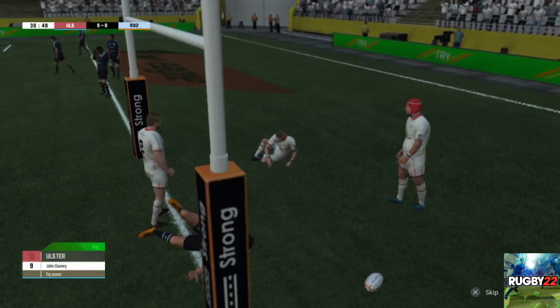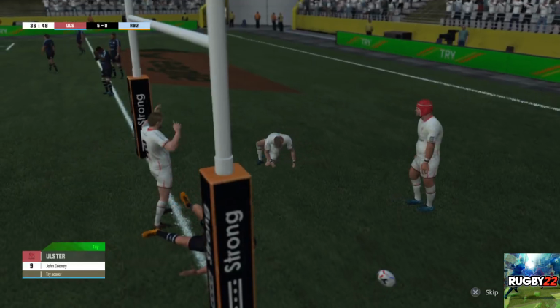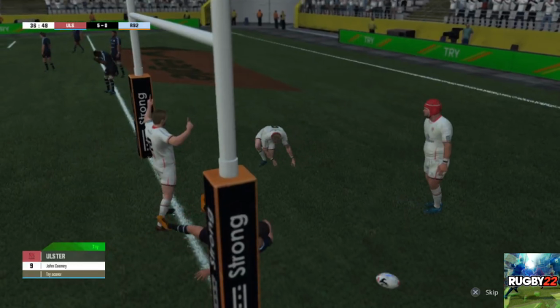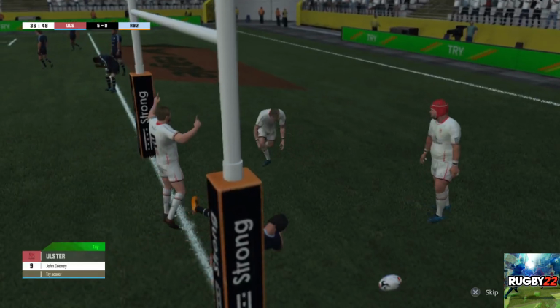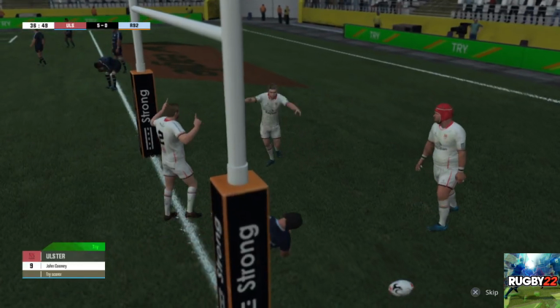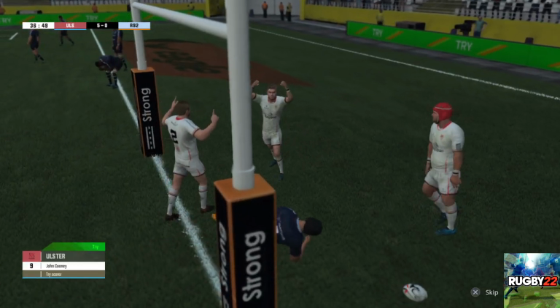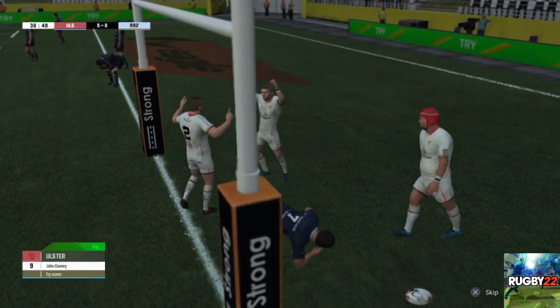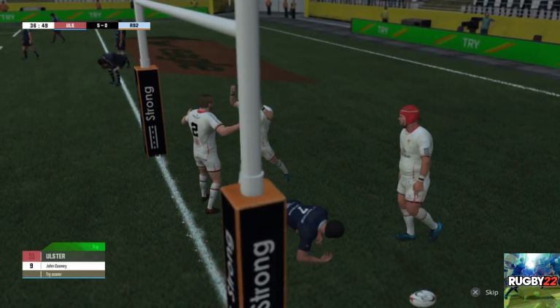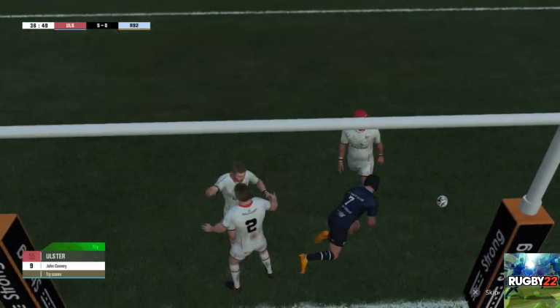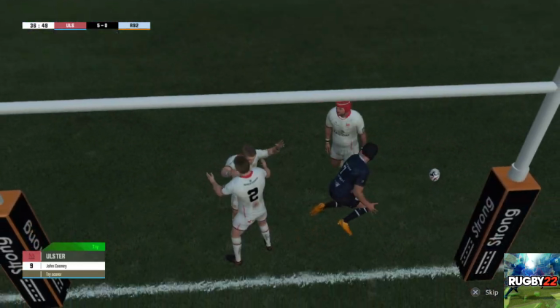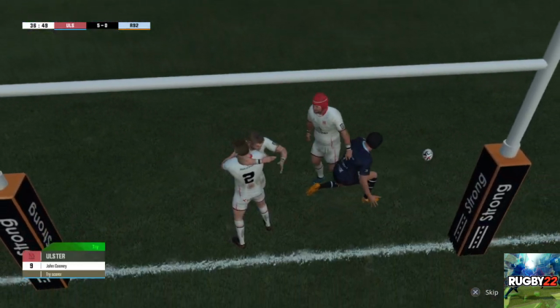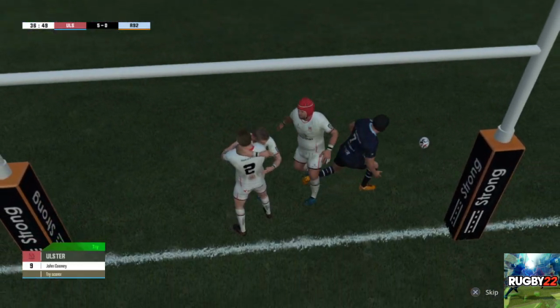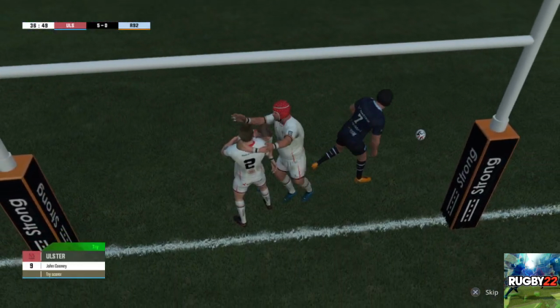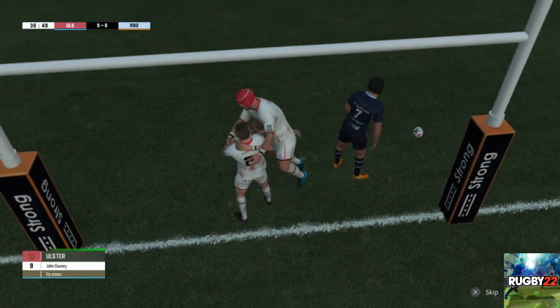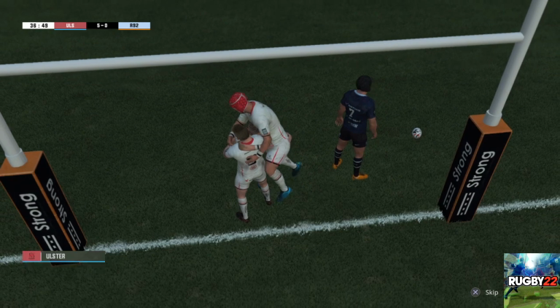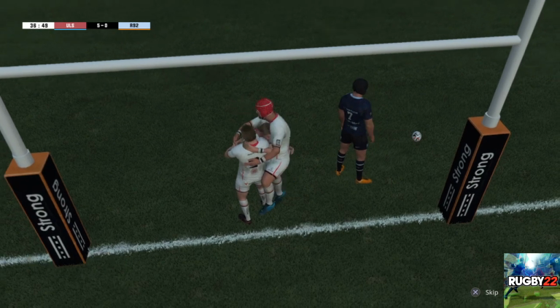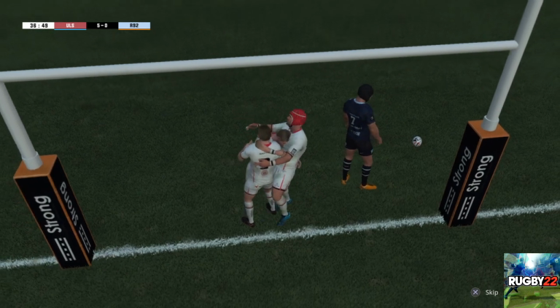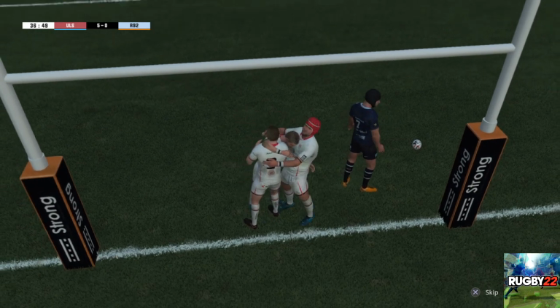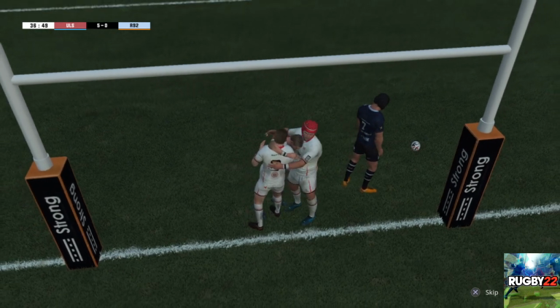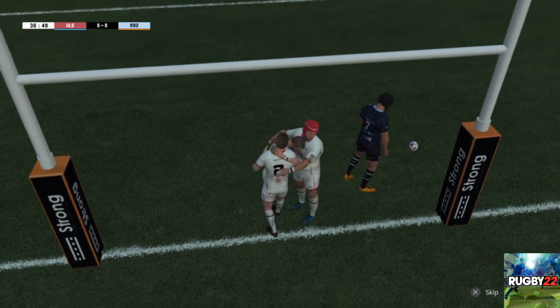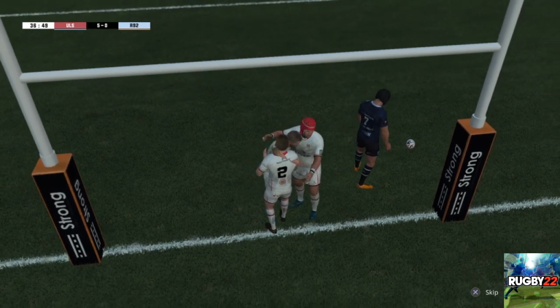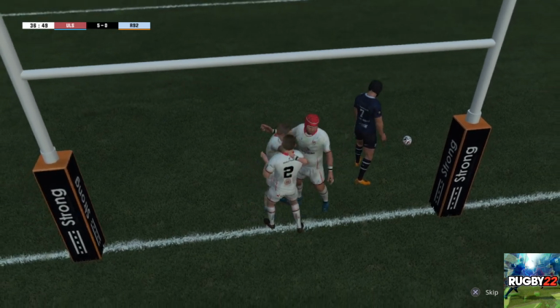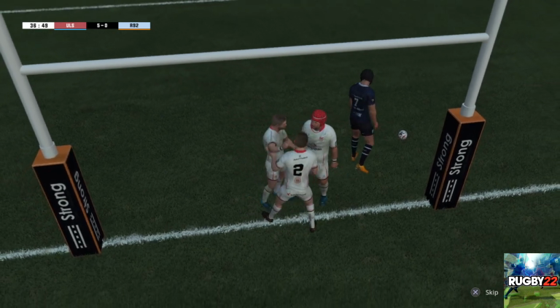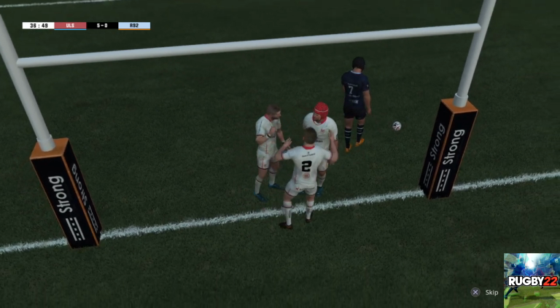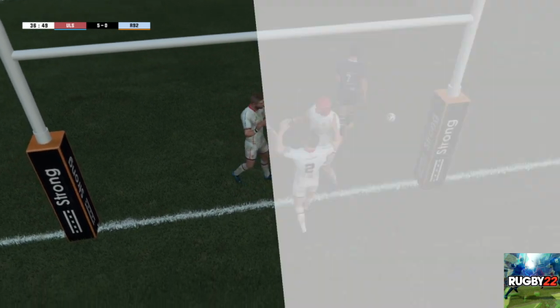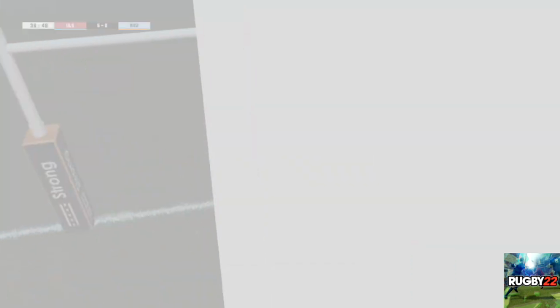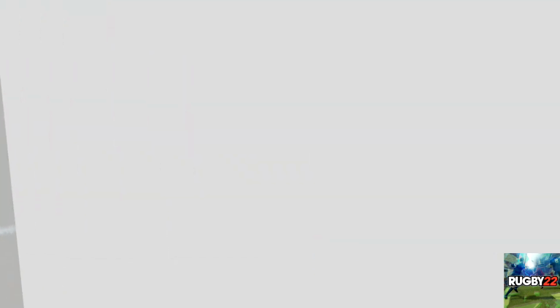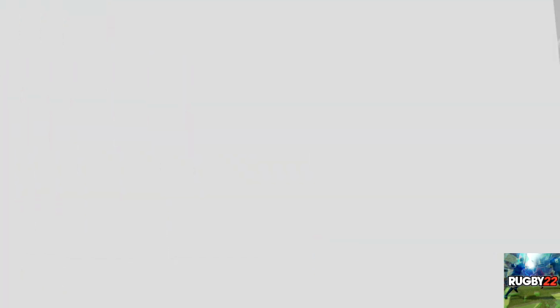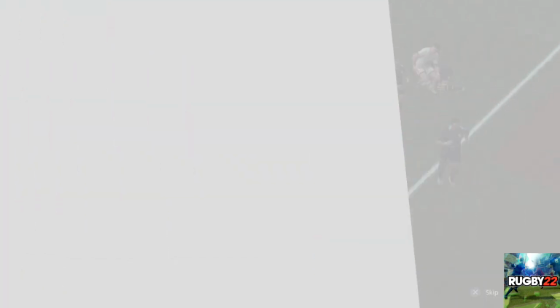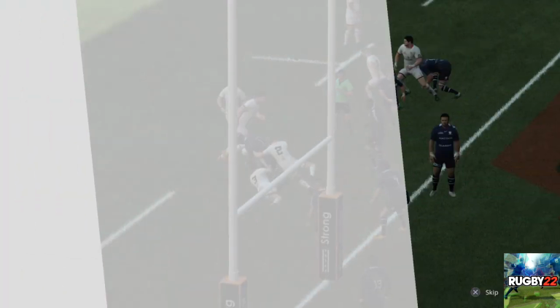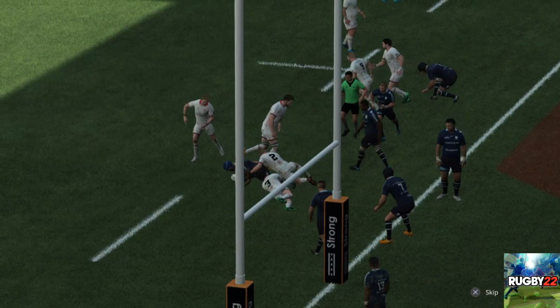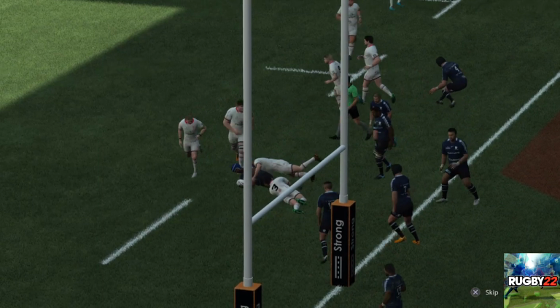Oh, look at the energy, the dynamism of it all. Such enterprise and it paid off. Let's have another look at that — it was so dominant in that period. Great collective effort to score the try.